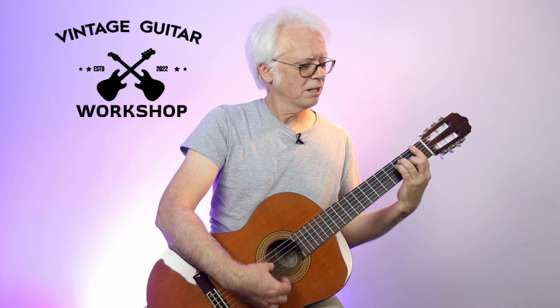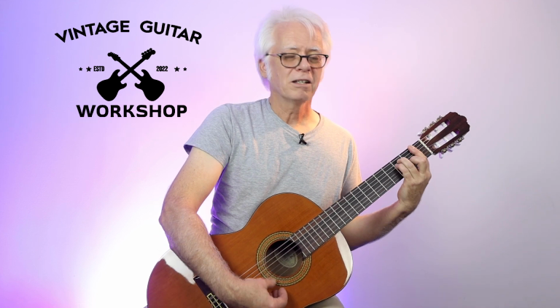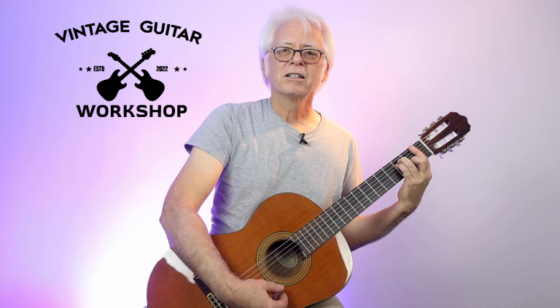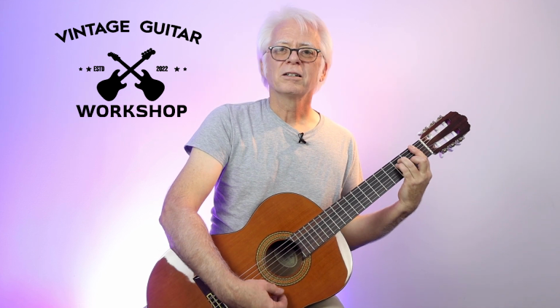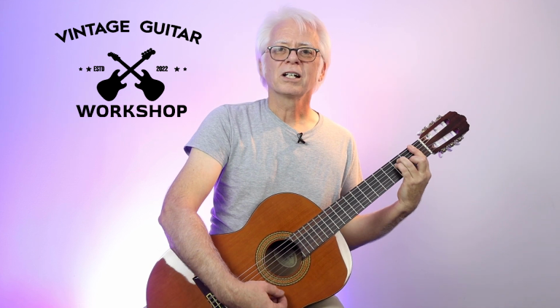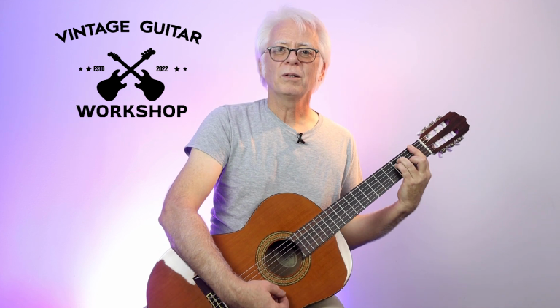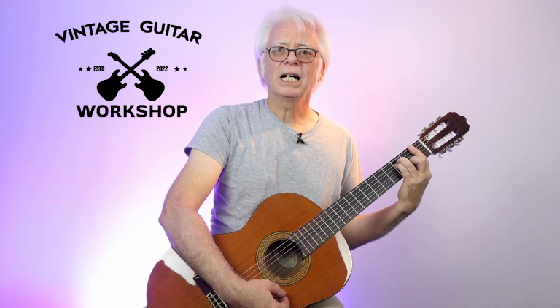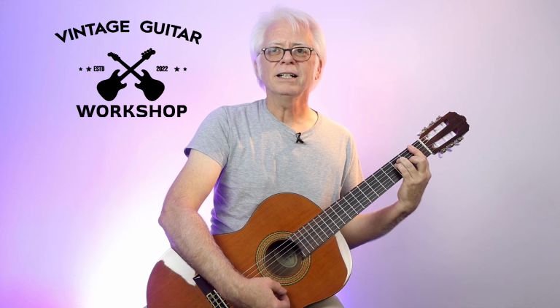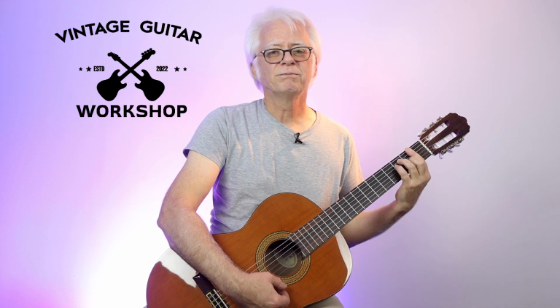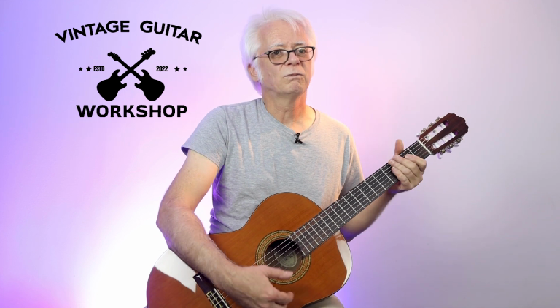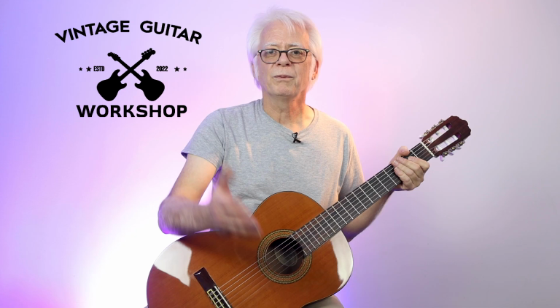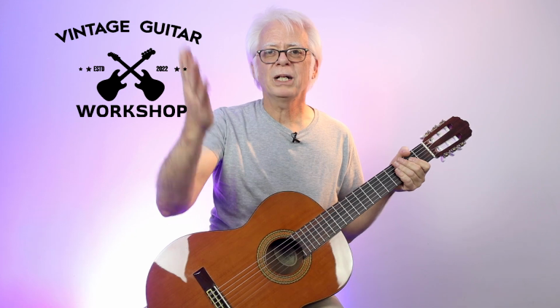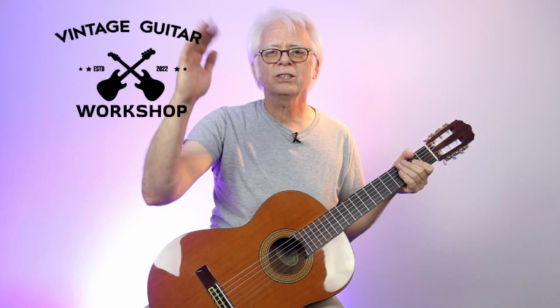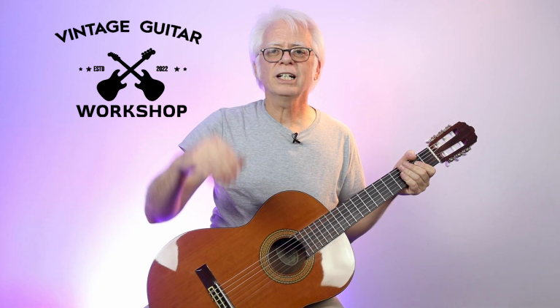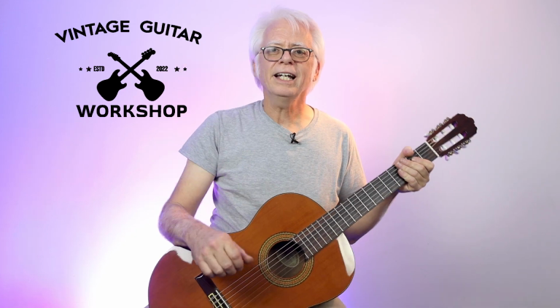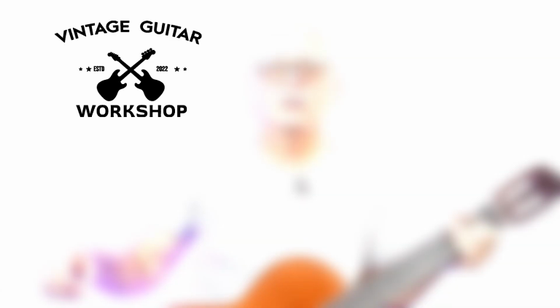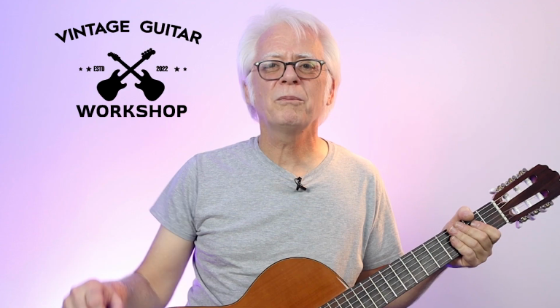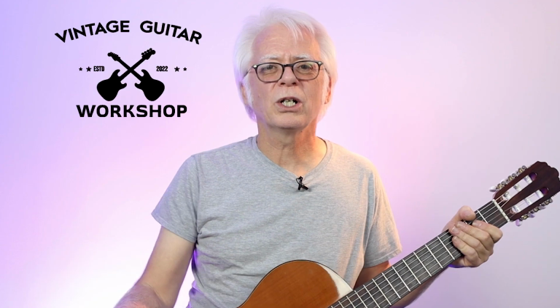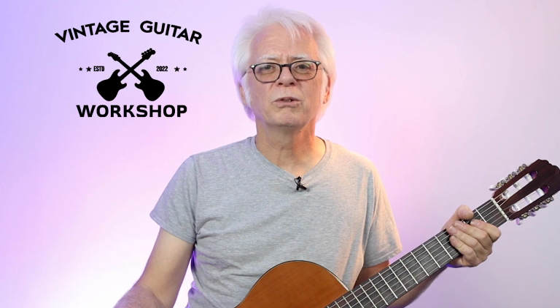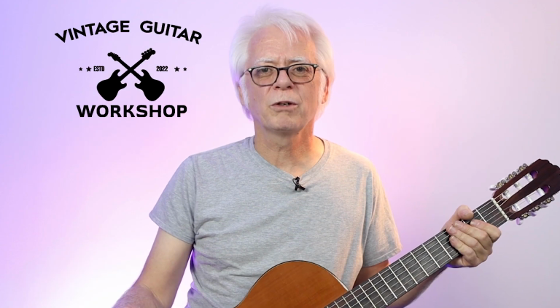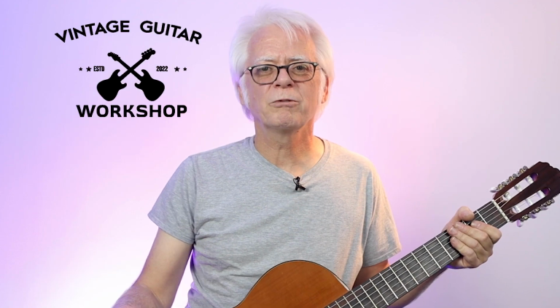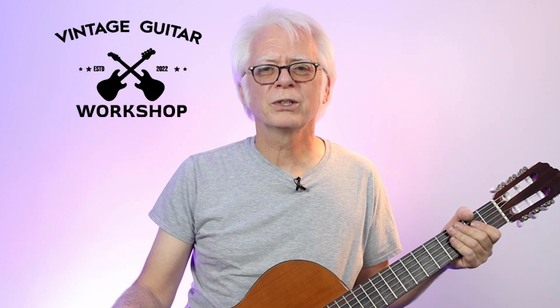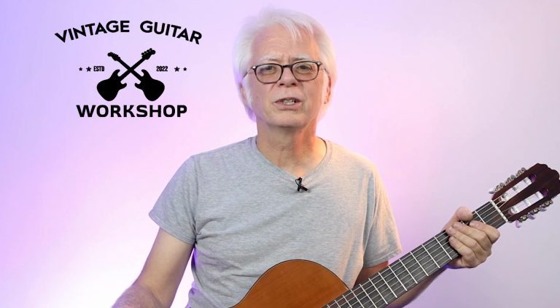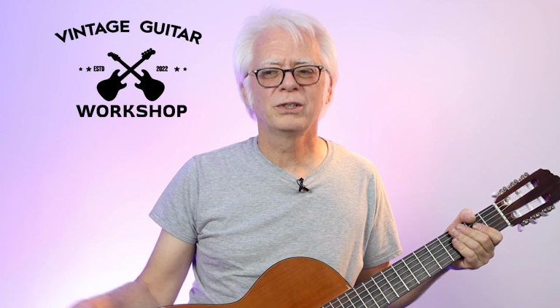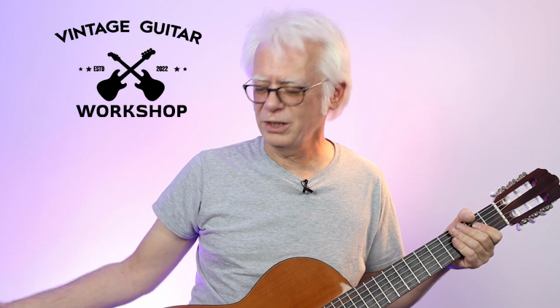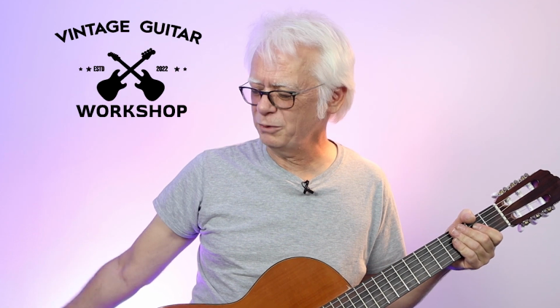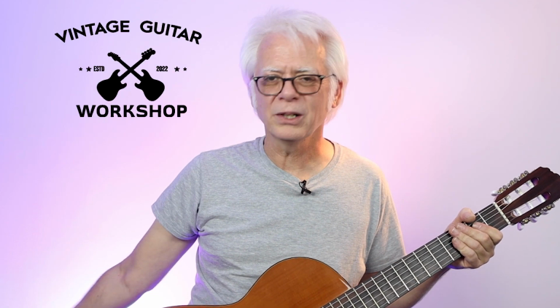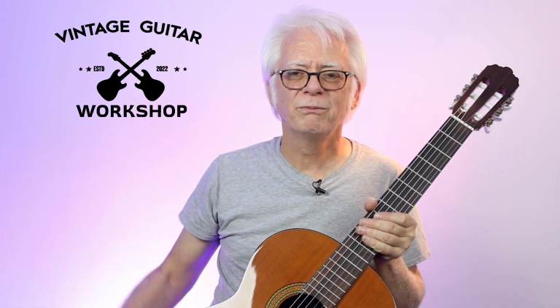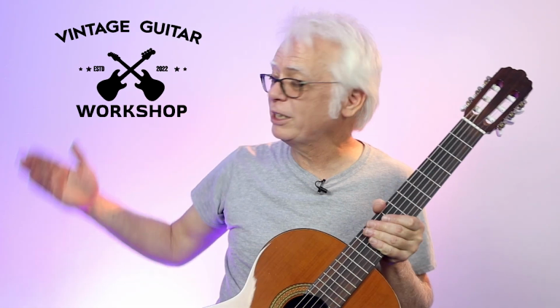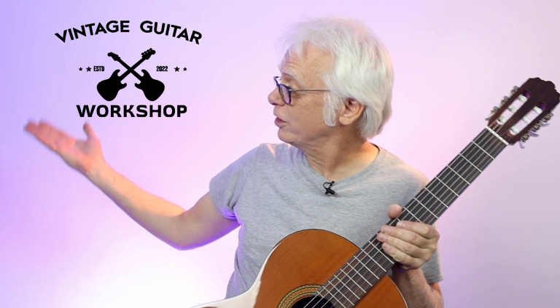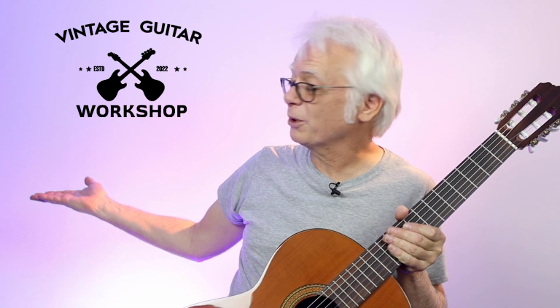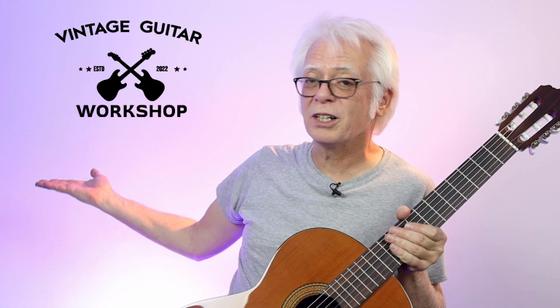So come on by and just say hi. We'll help your tone from your fingers to the speaker. Vintage Guitar Workshop.